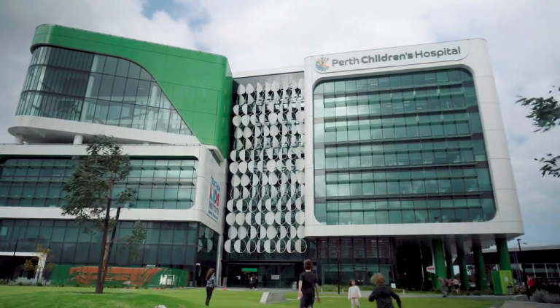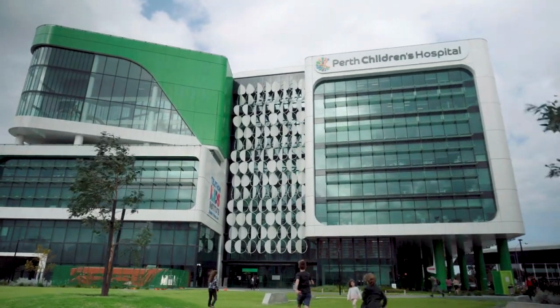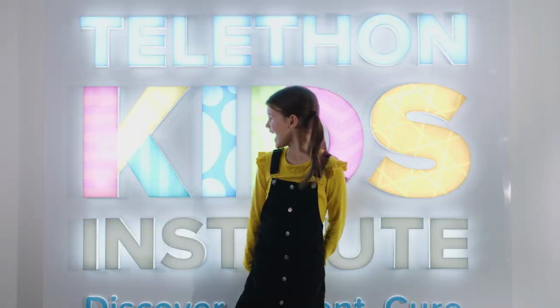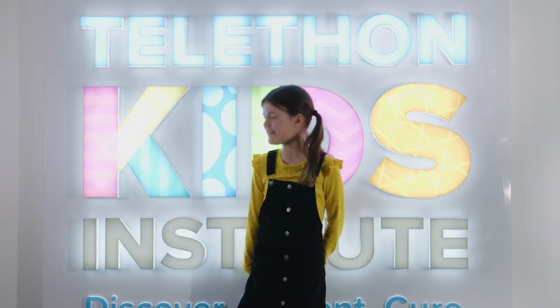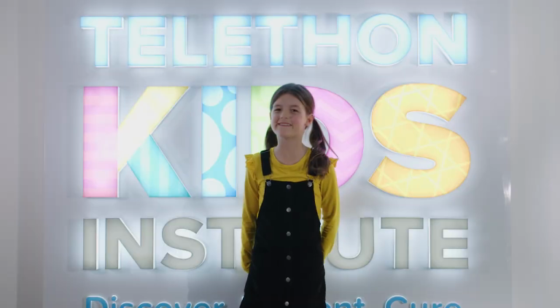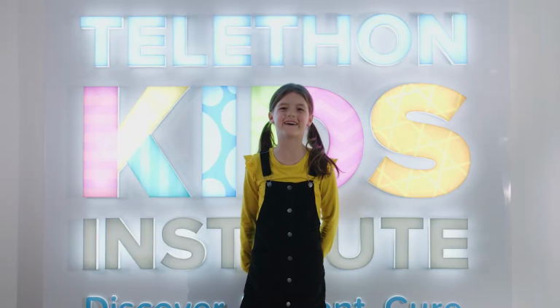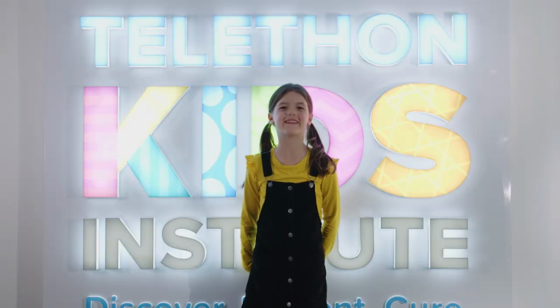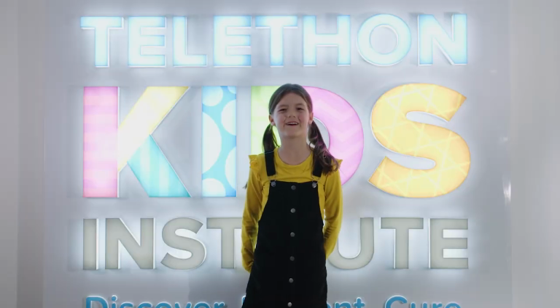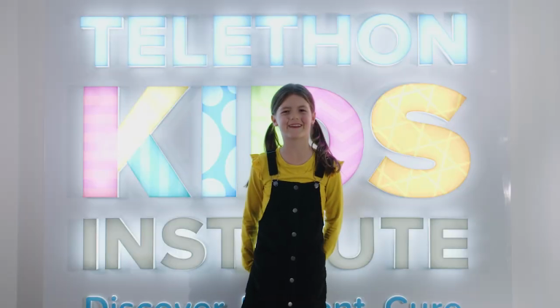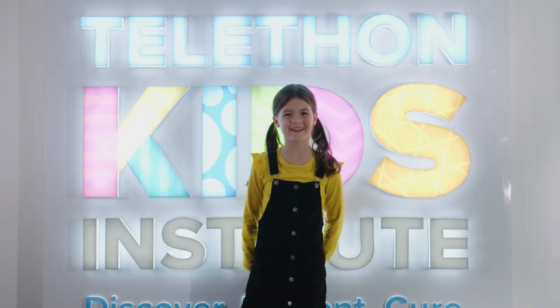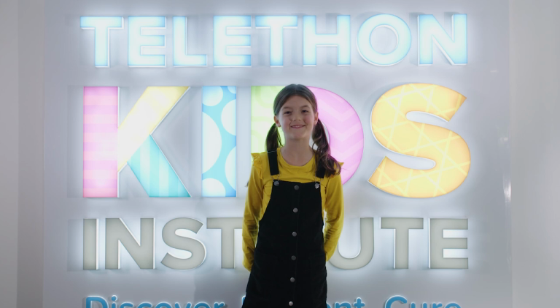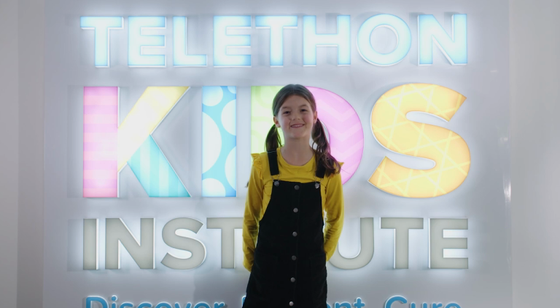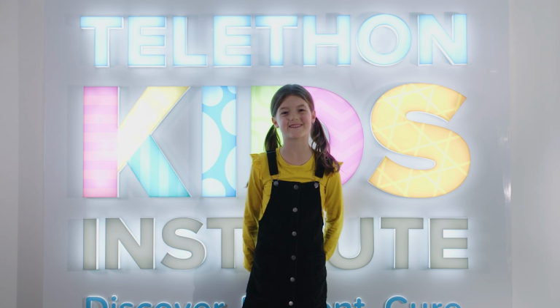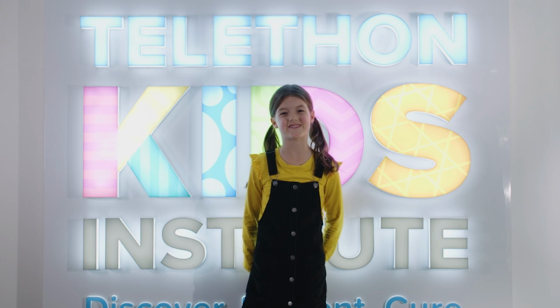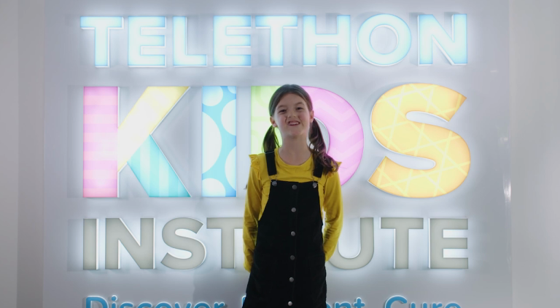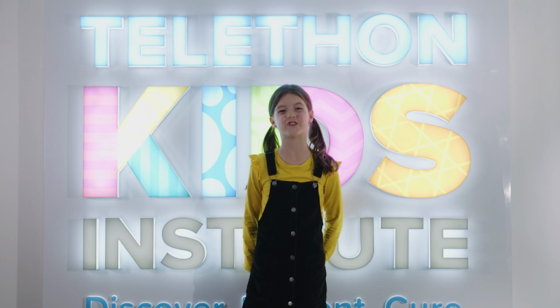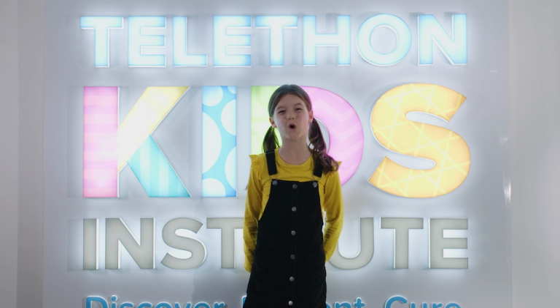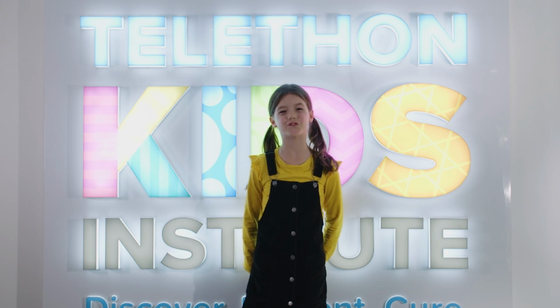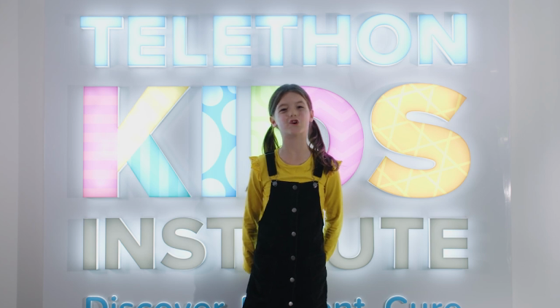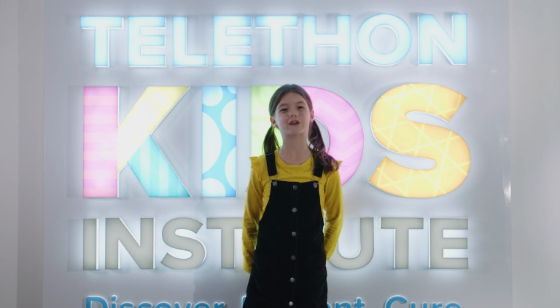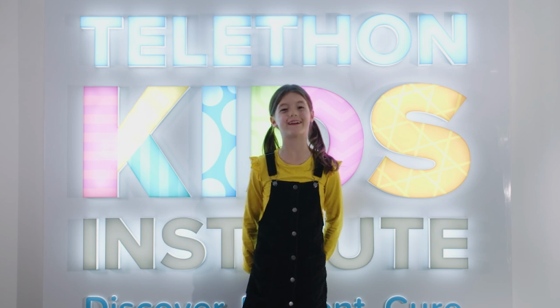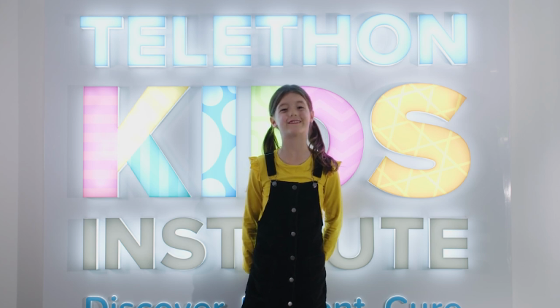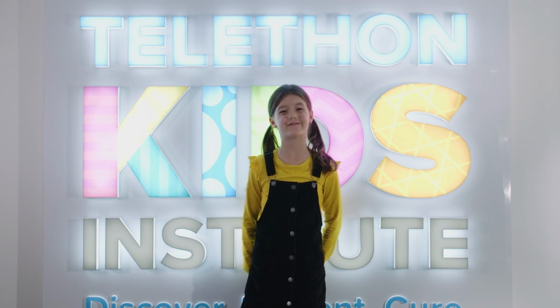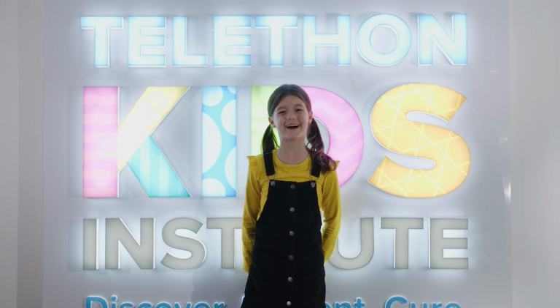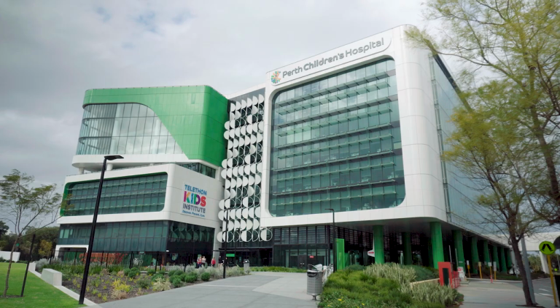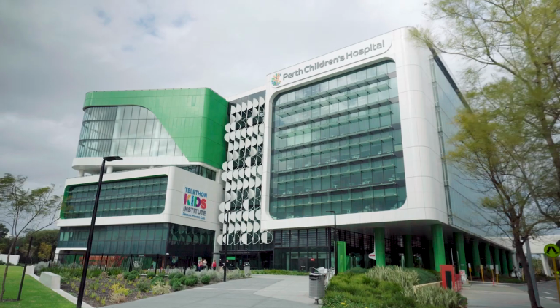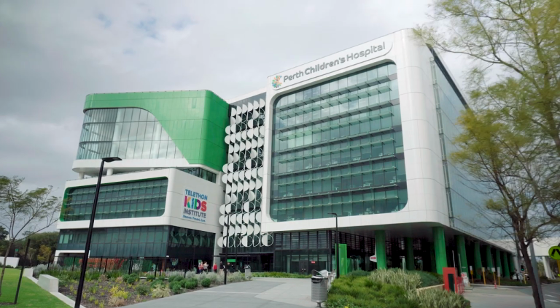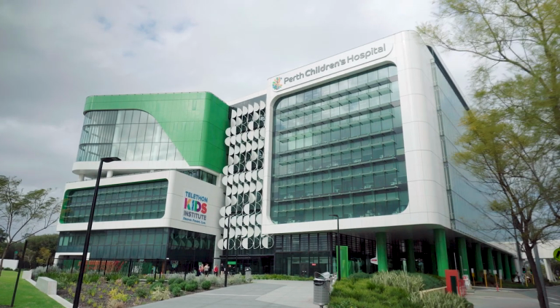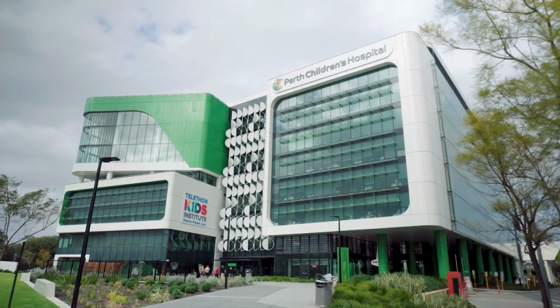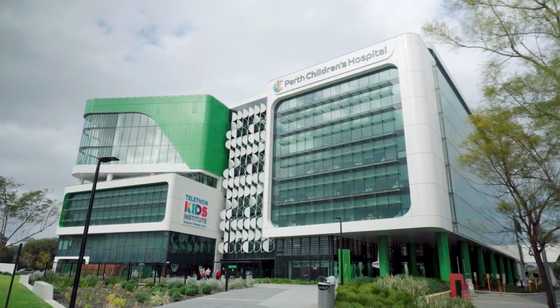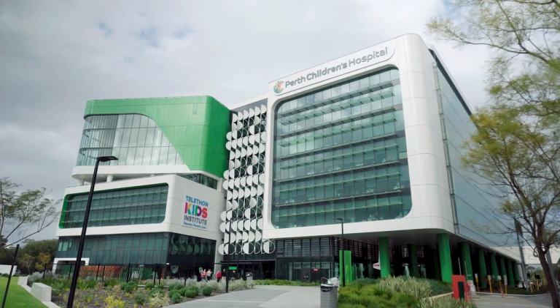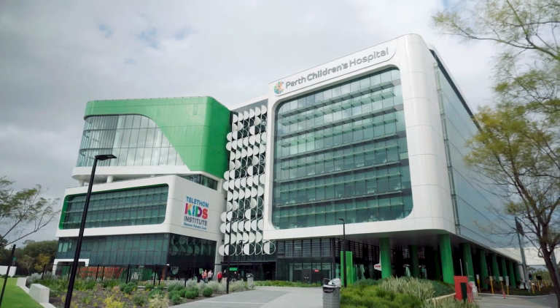And the Telethon Kids Institute is also located right here at PCH.